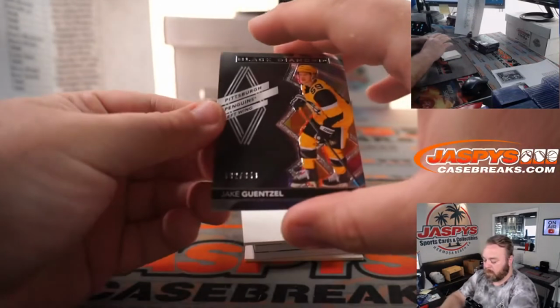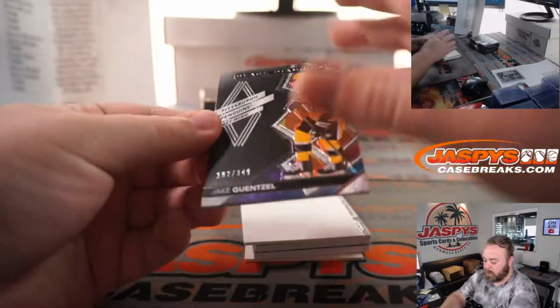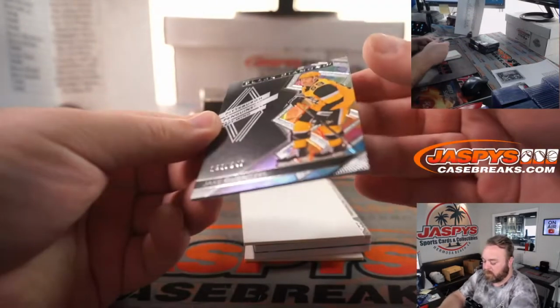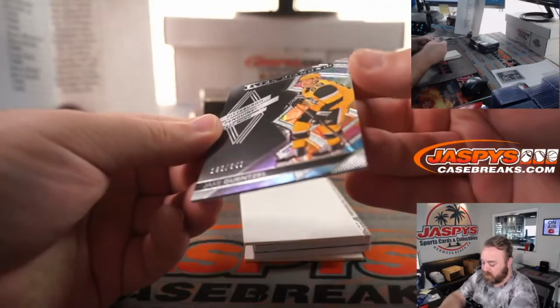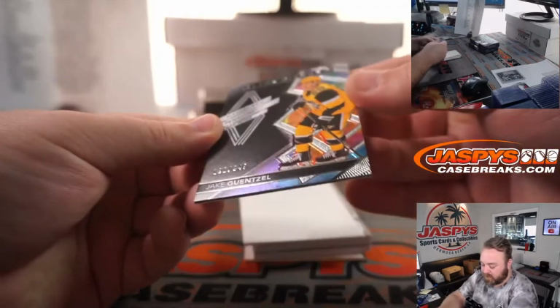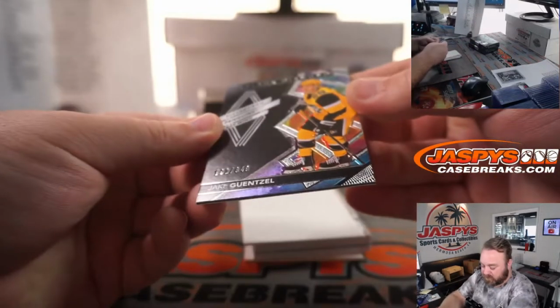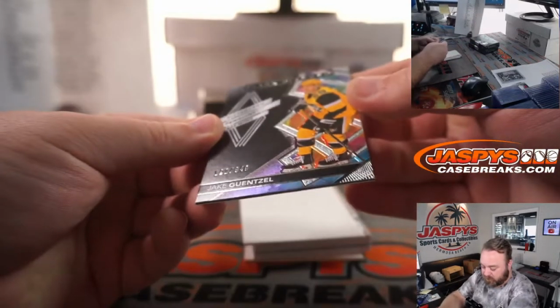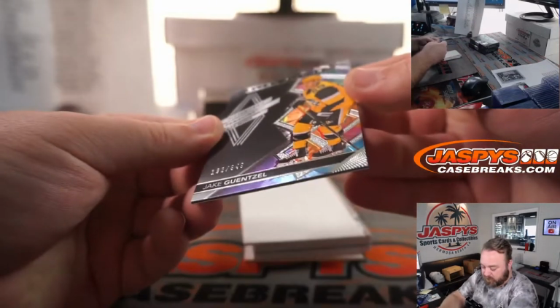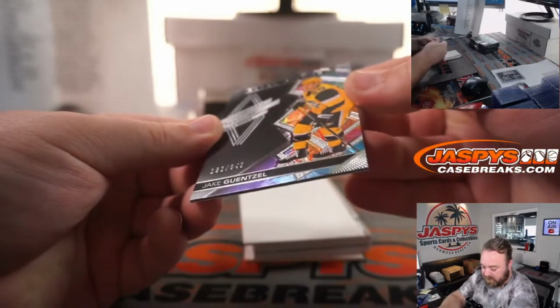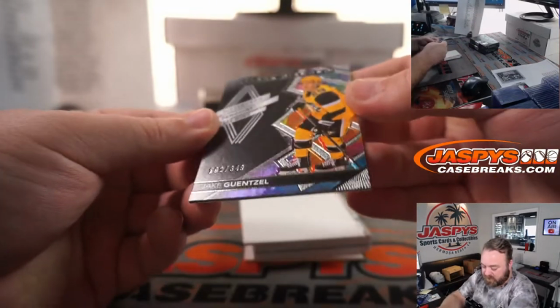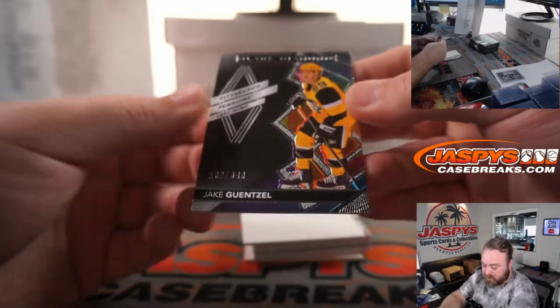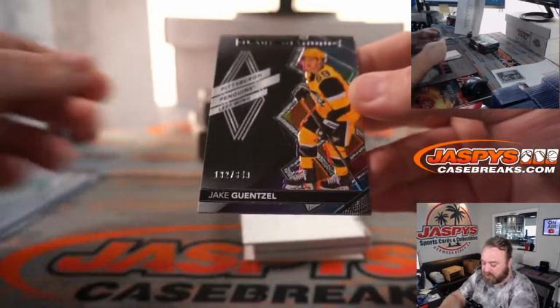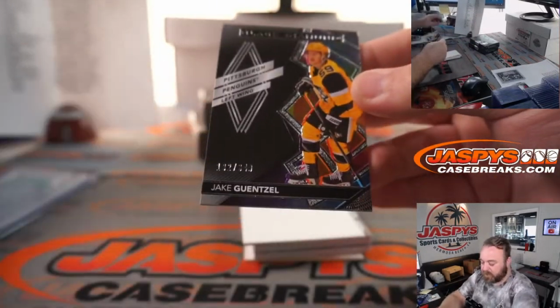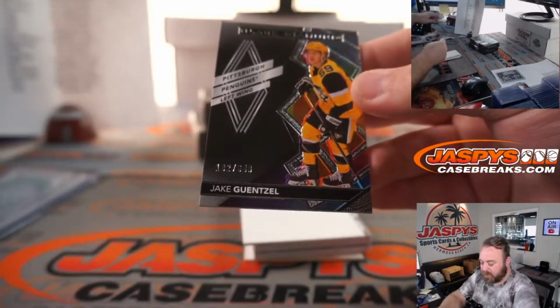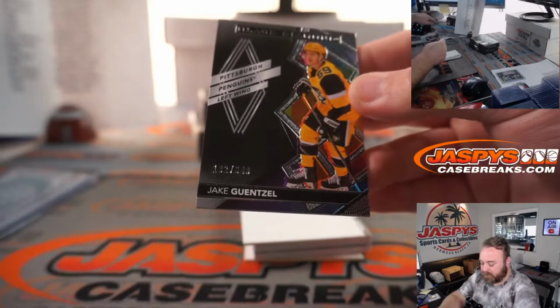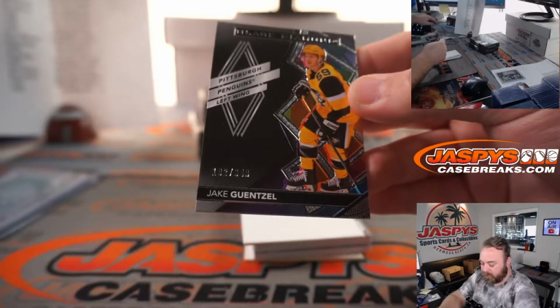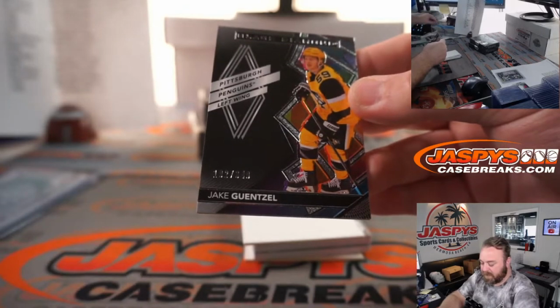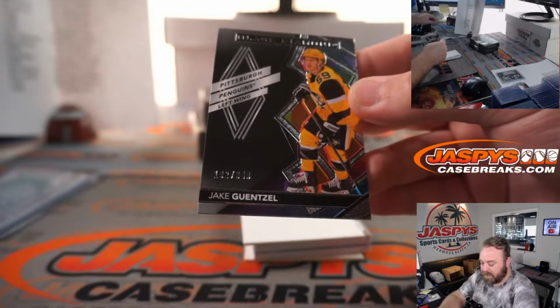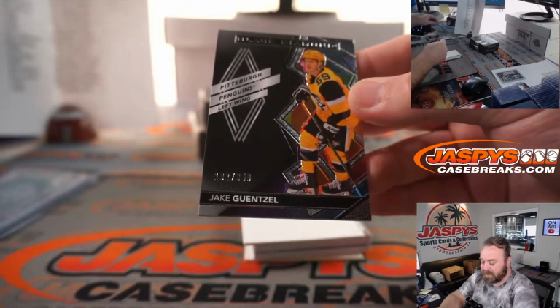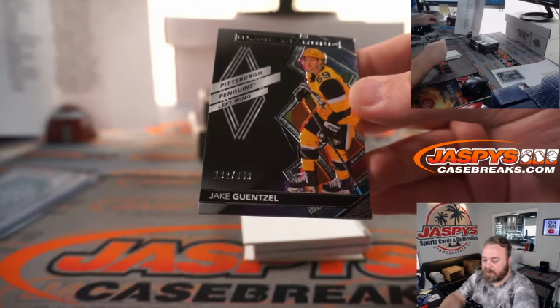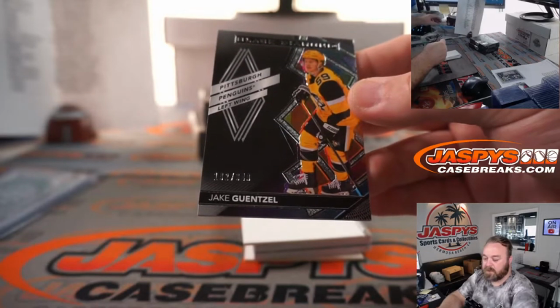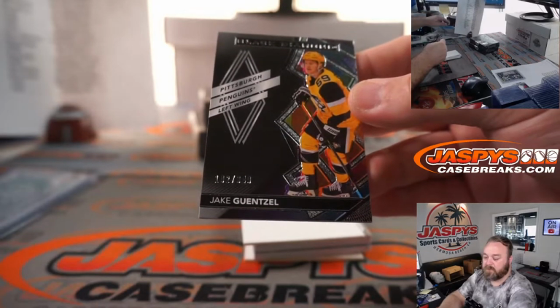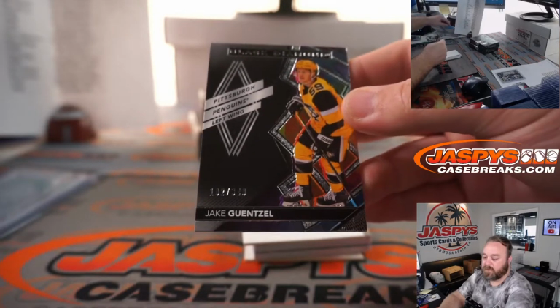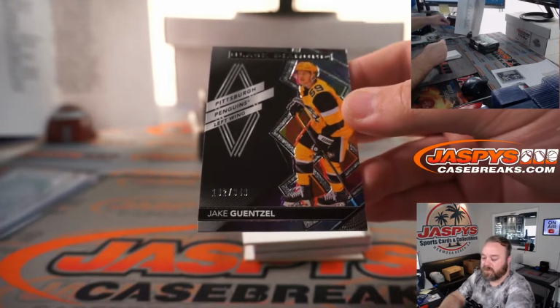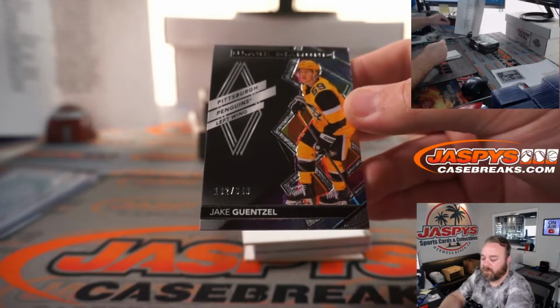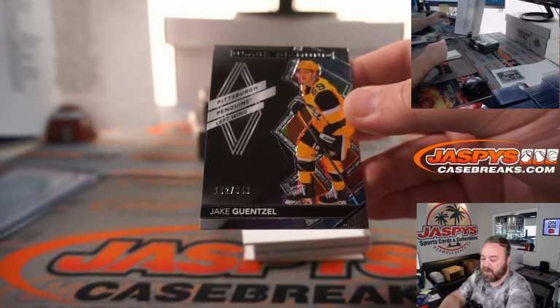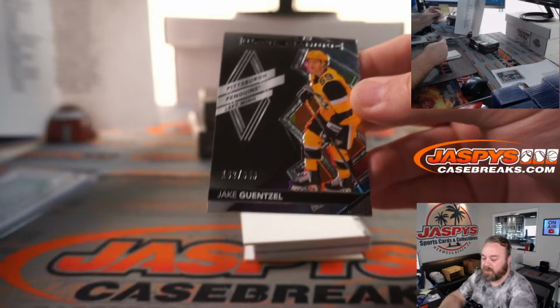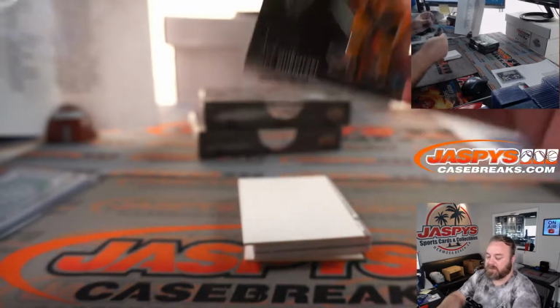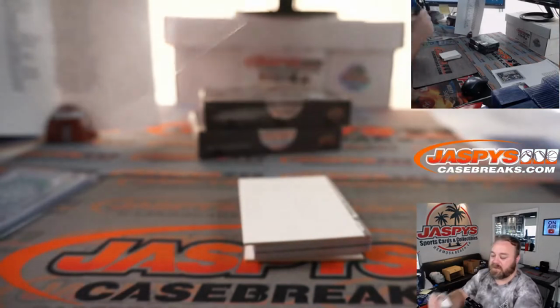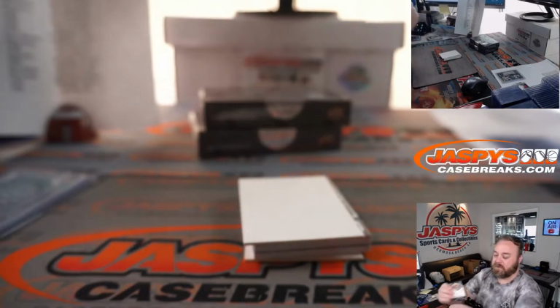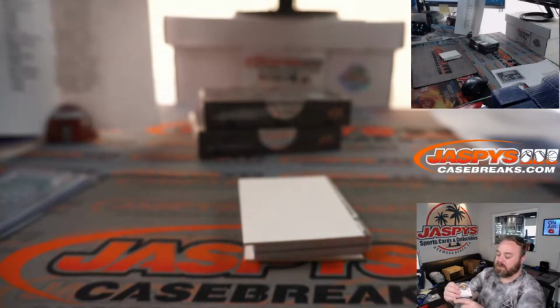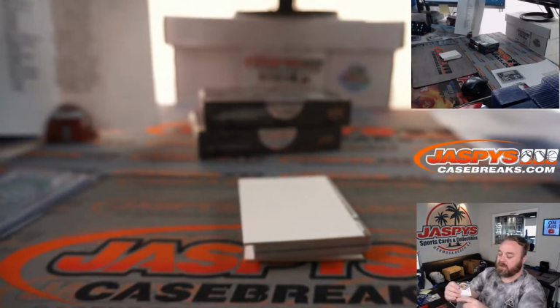Jake Gunsel, 192 out of 349 for the Pittsburgh Penguins, and Kevin Miyakawa.